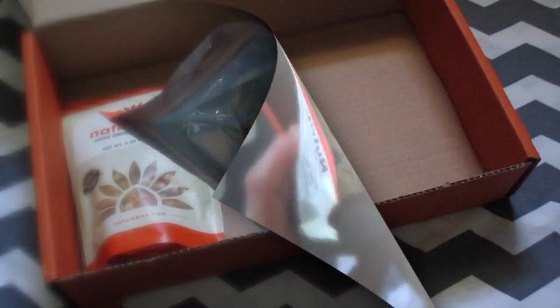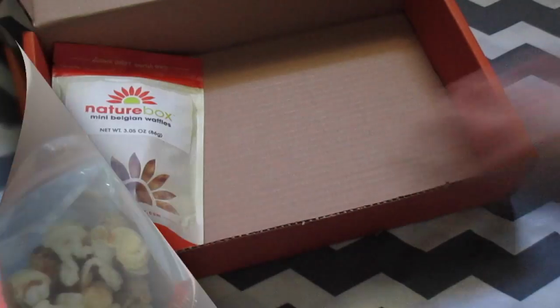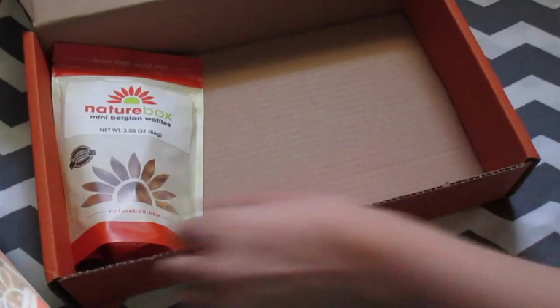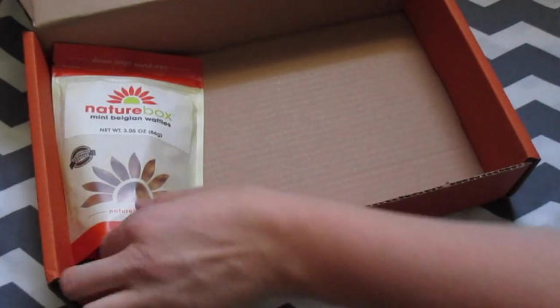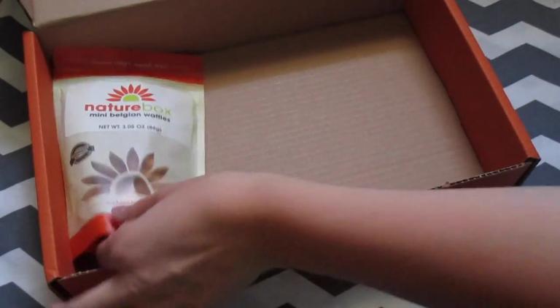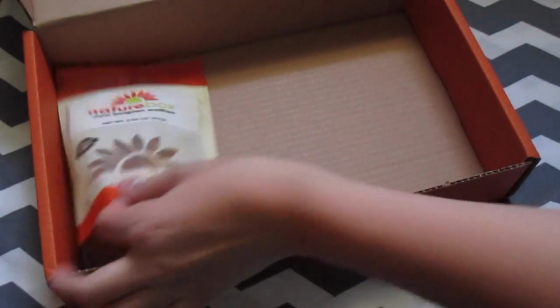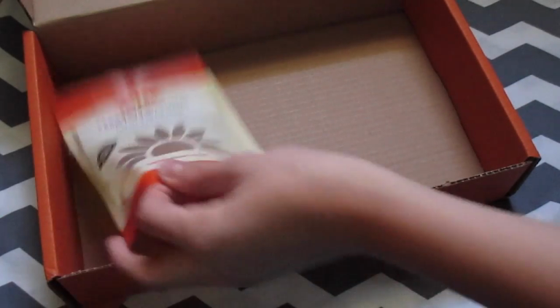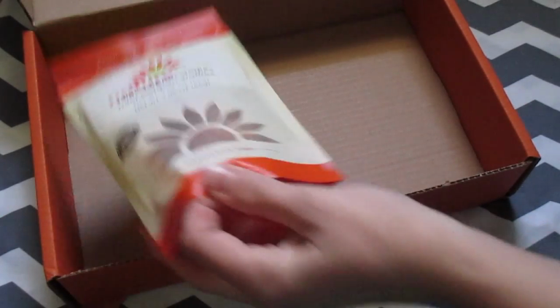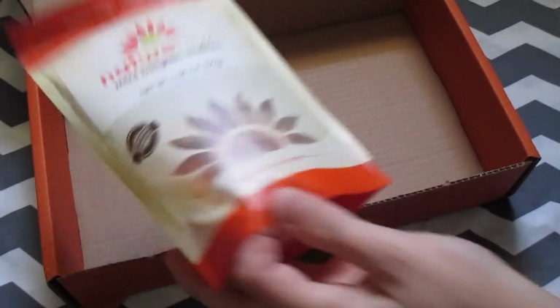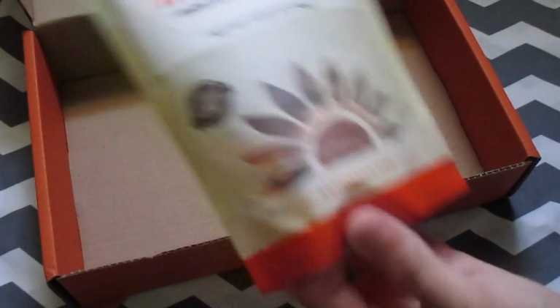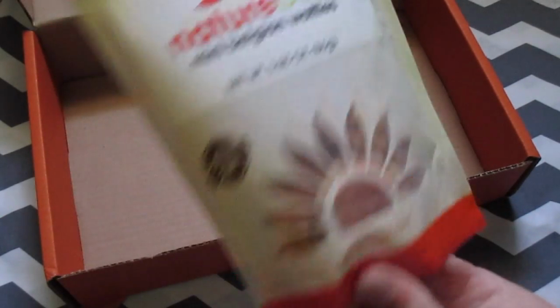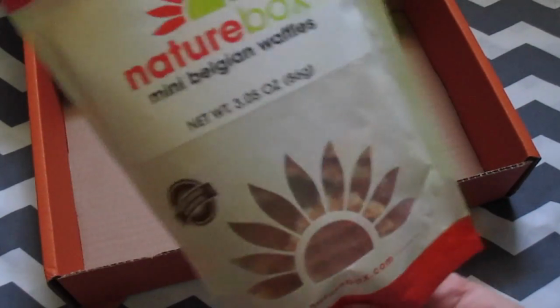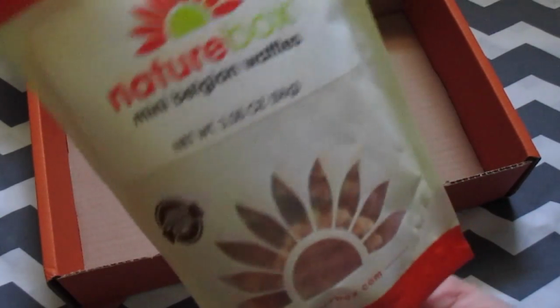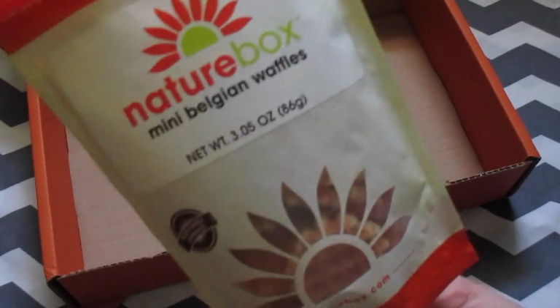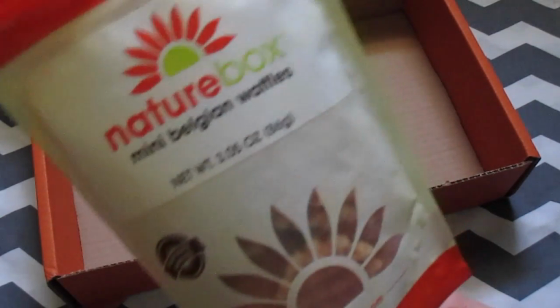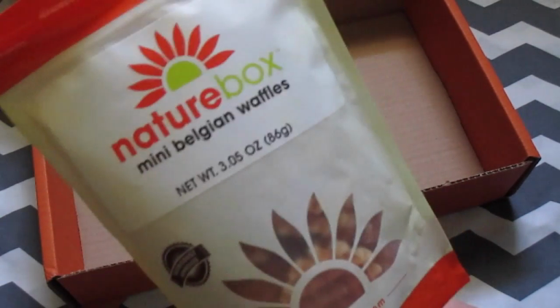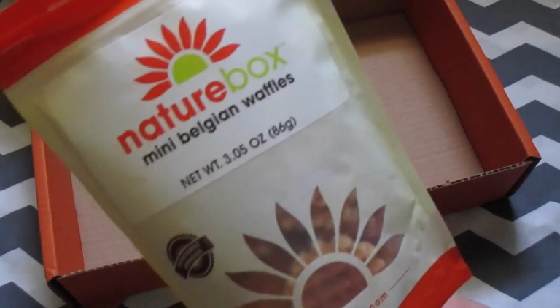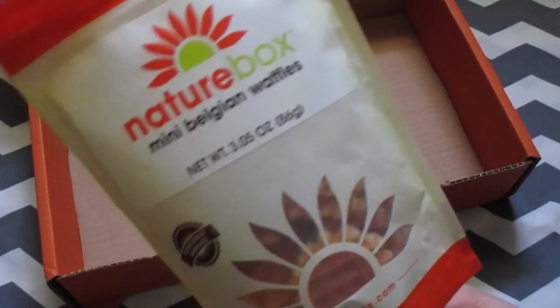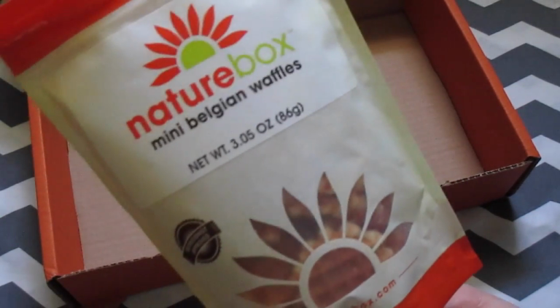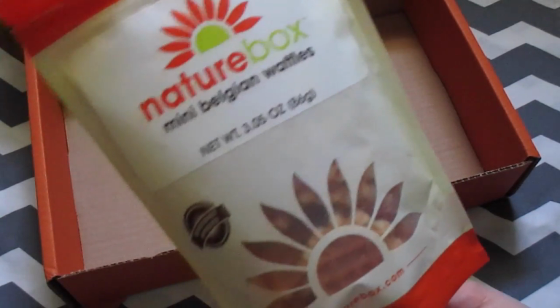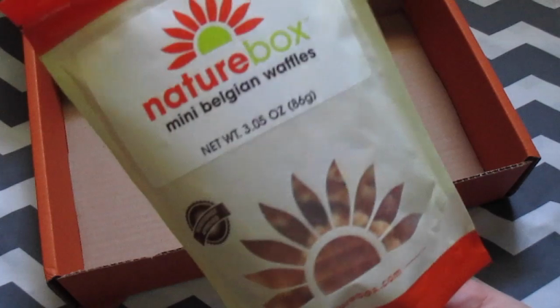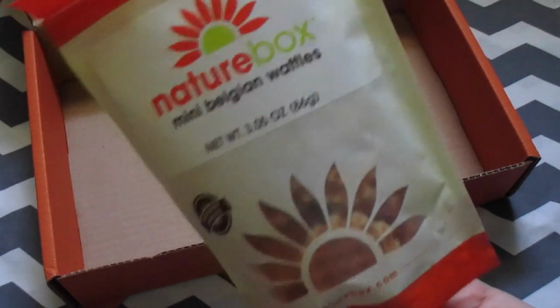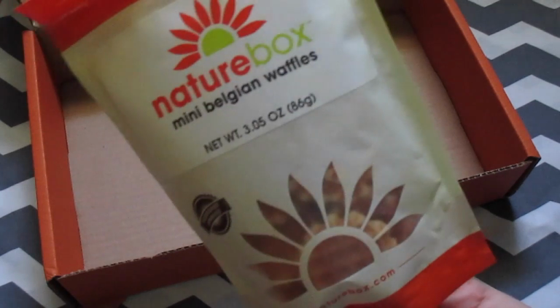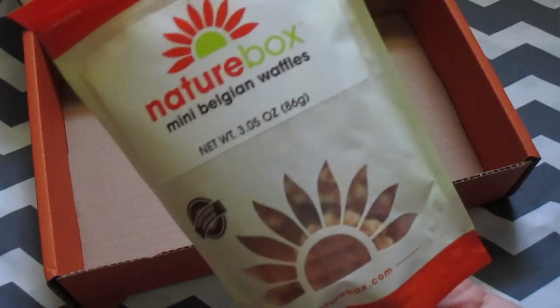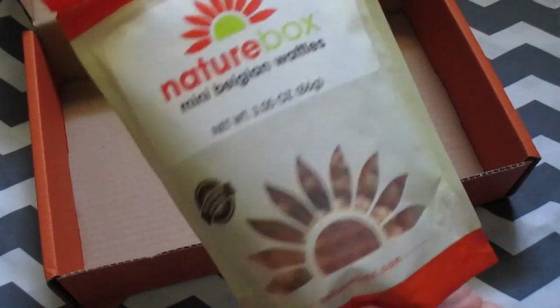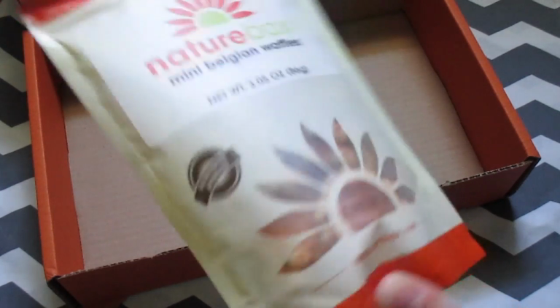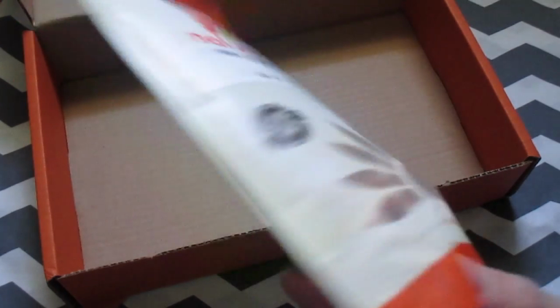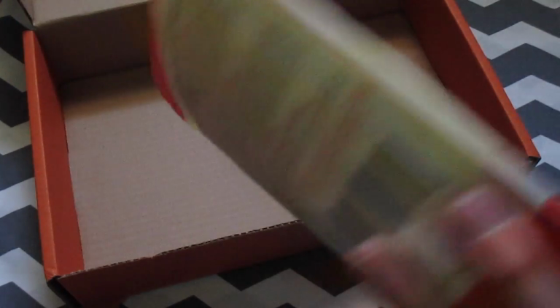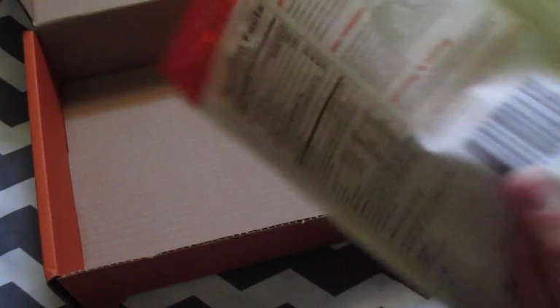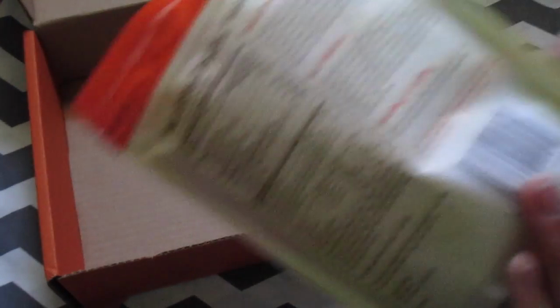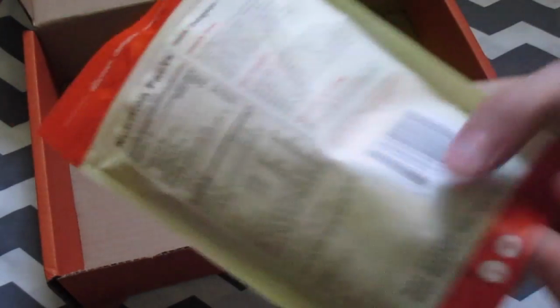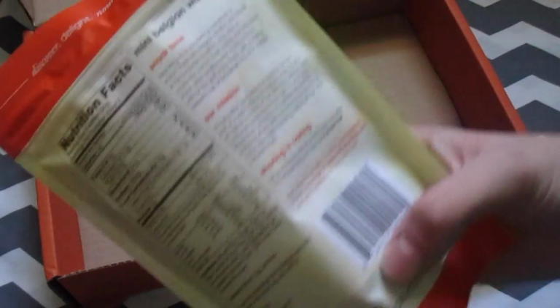The last thing I got are these mini Belgian waffles, and these are actually really good and would be kind of like a semi-healthy dessert.